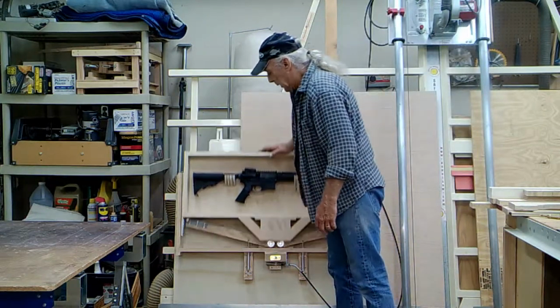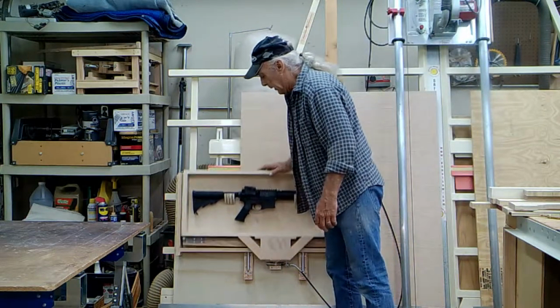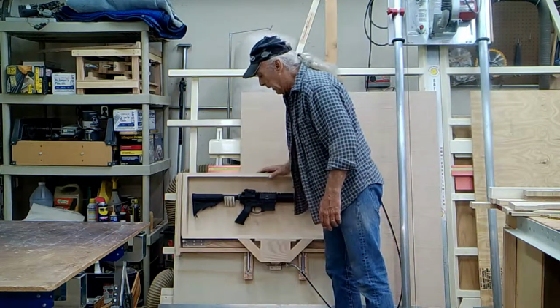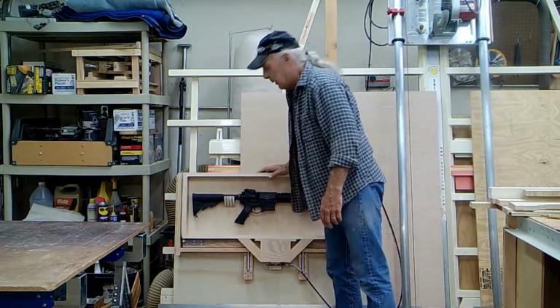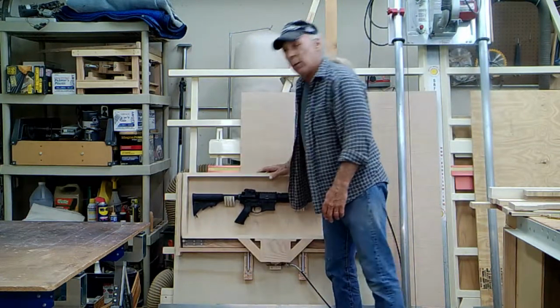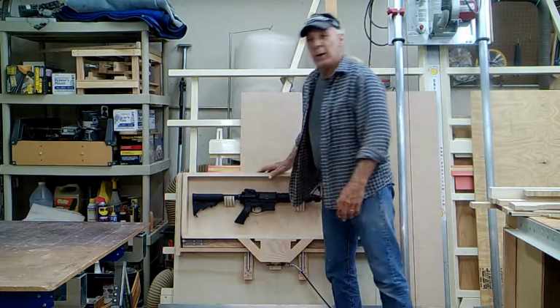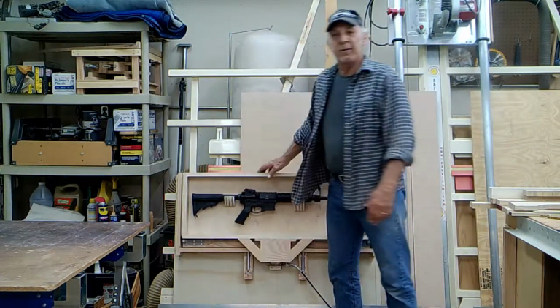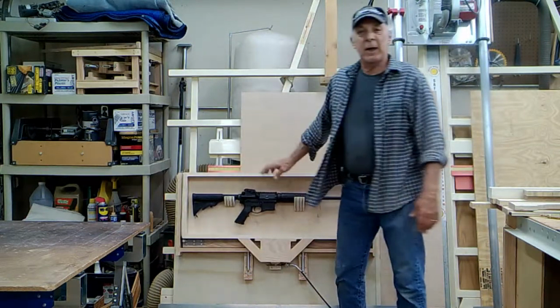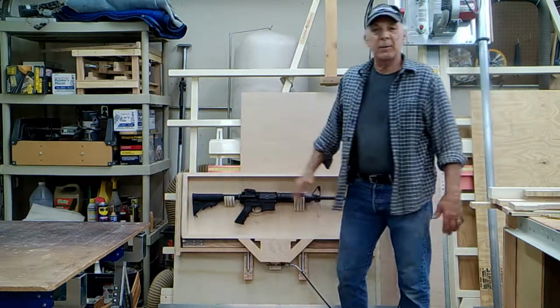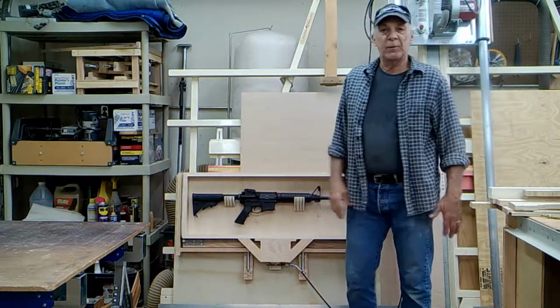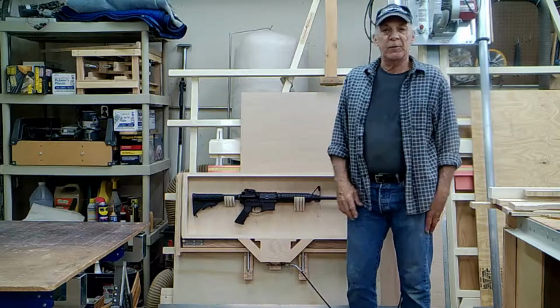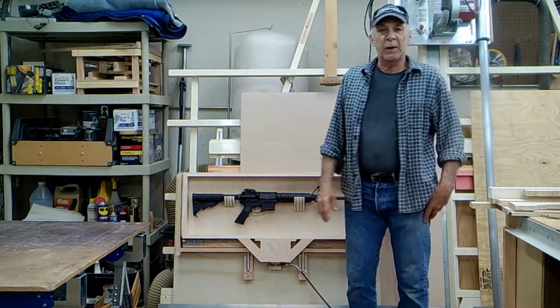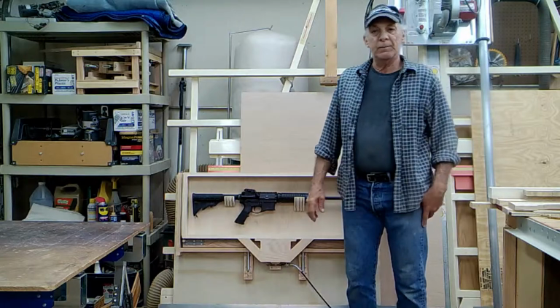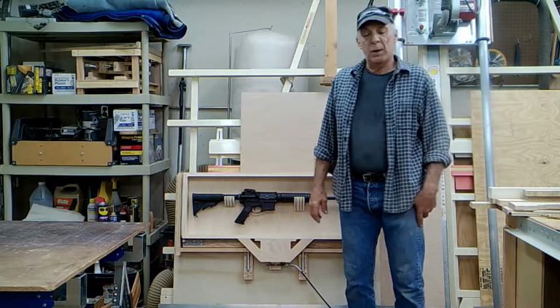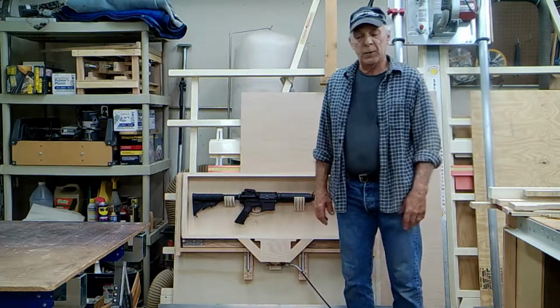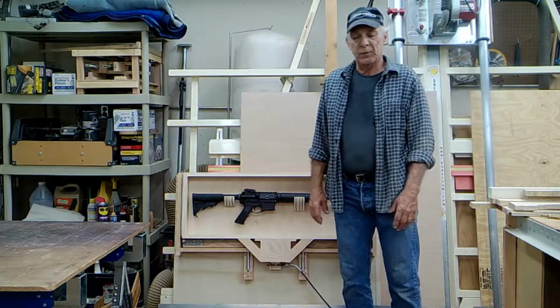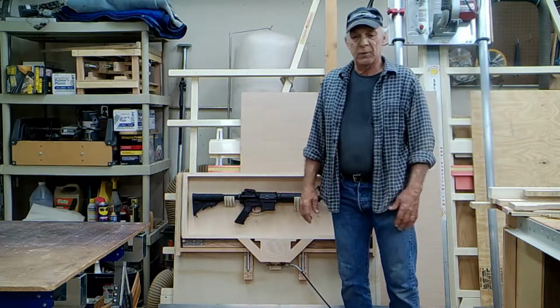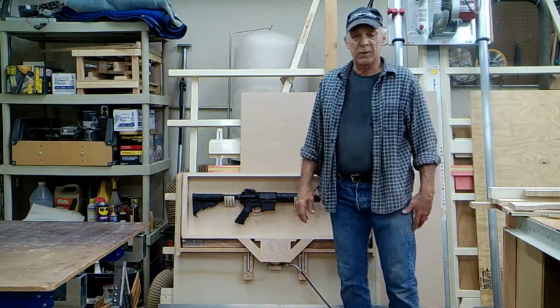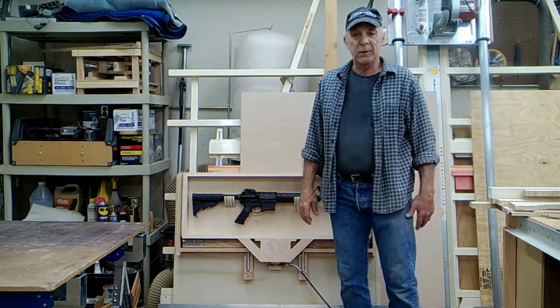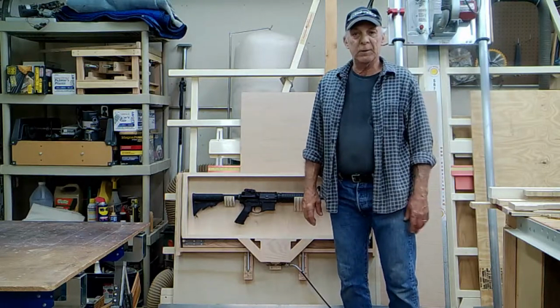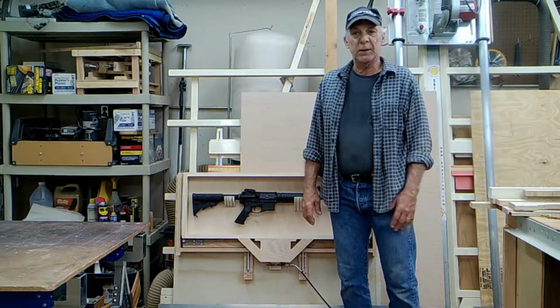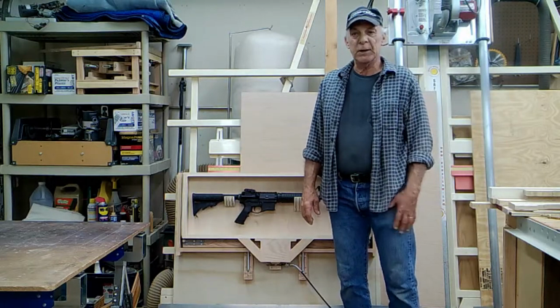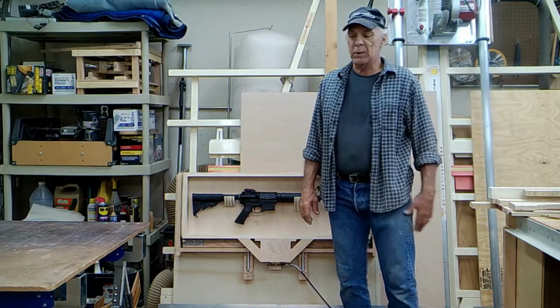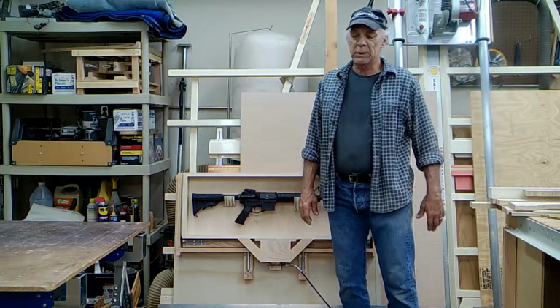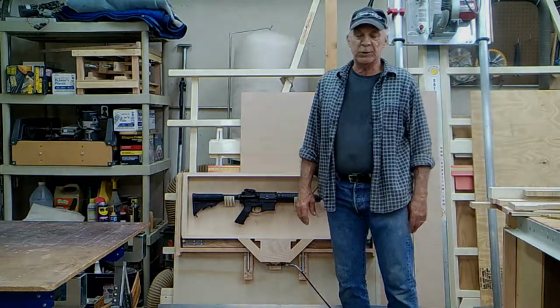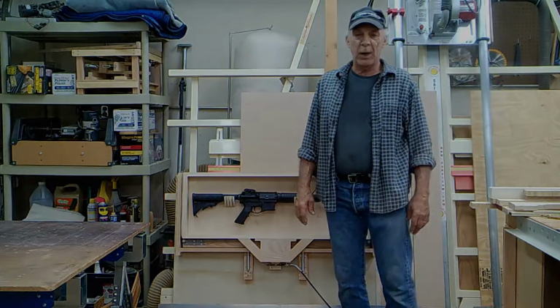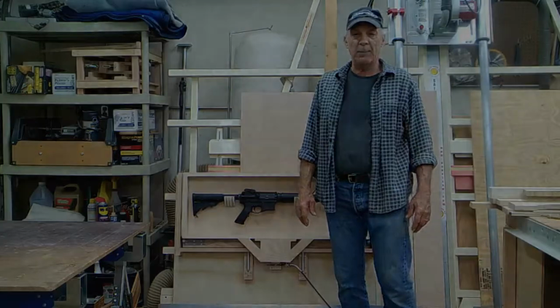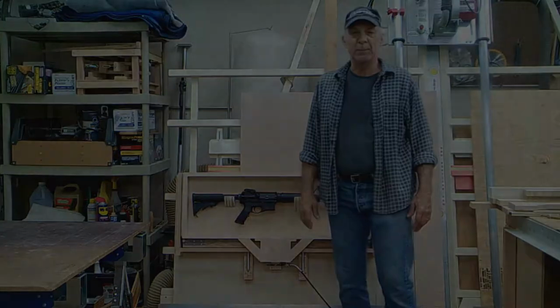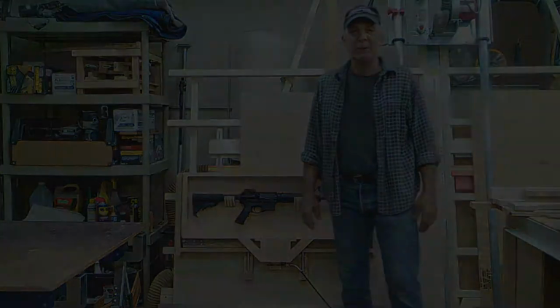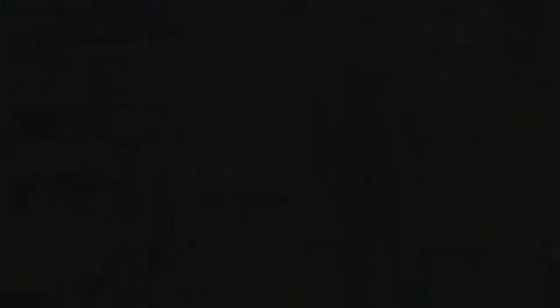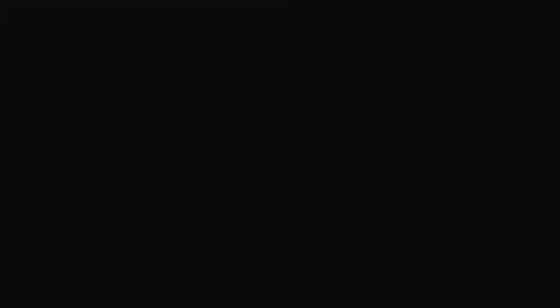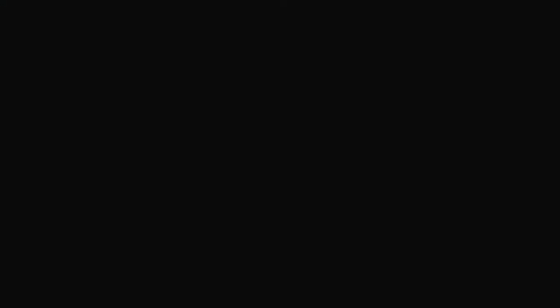When I have a cabinet built for this item, I'll post another video.